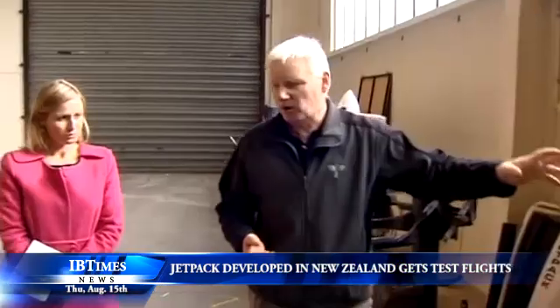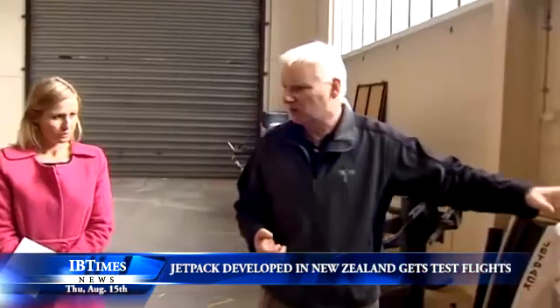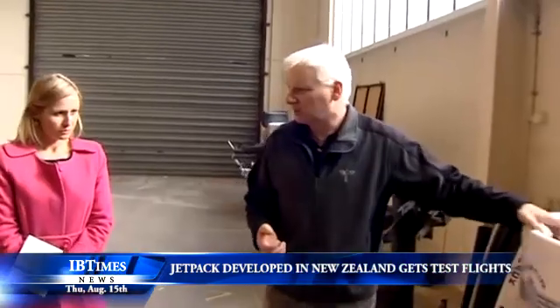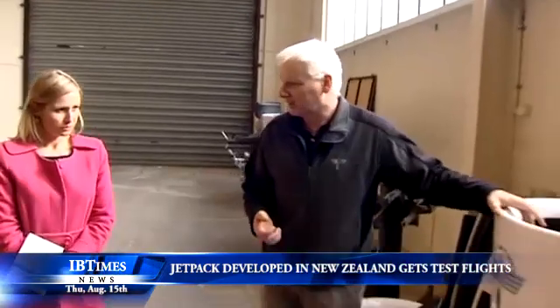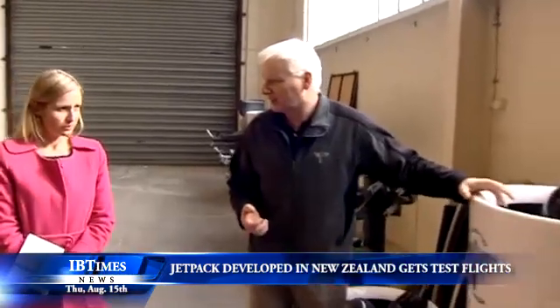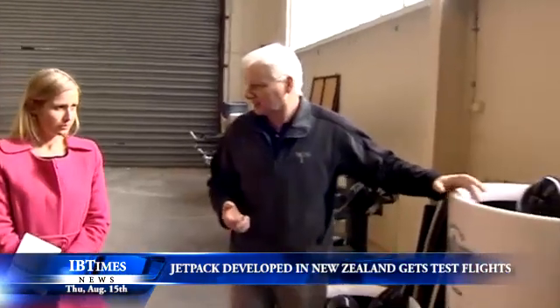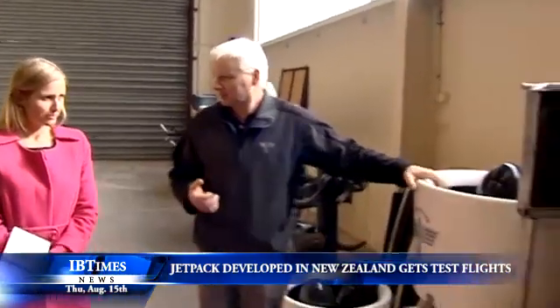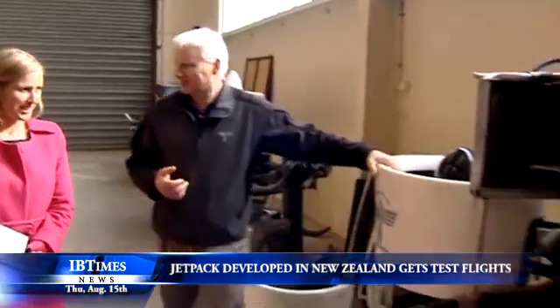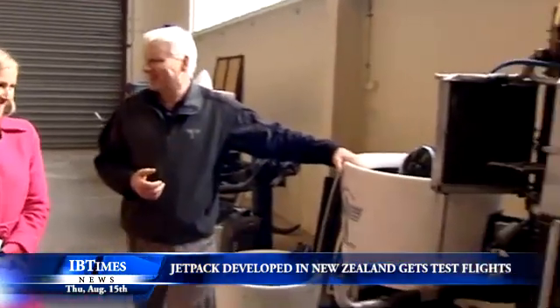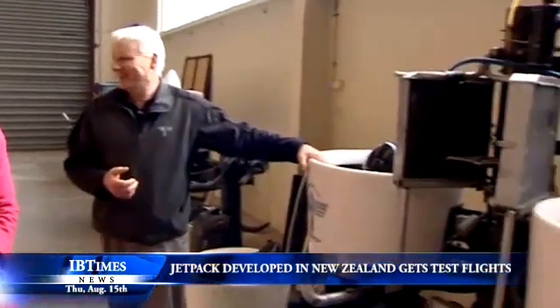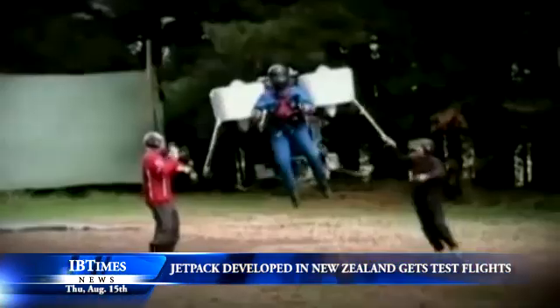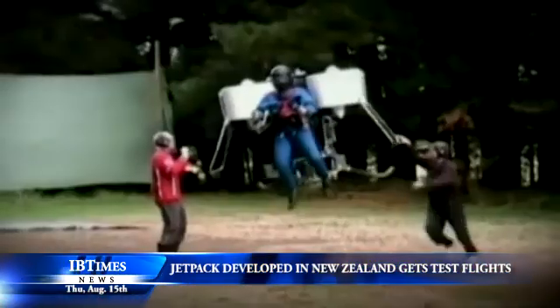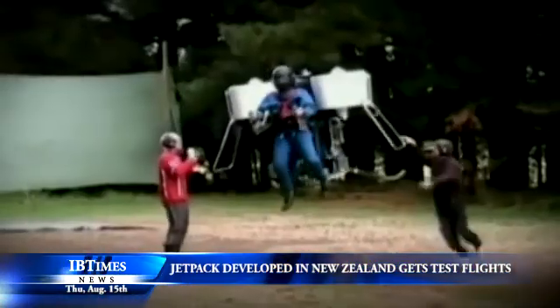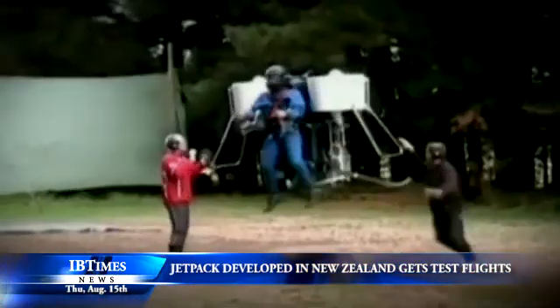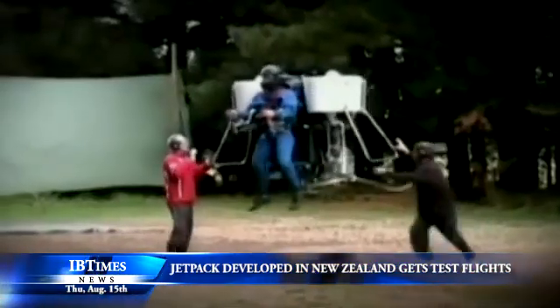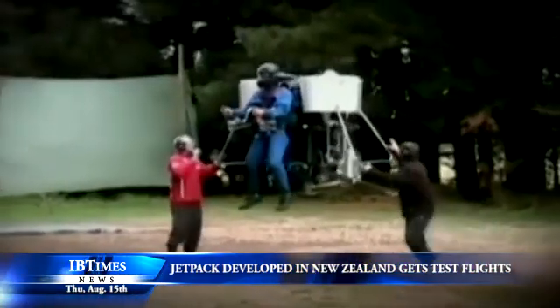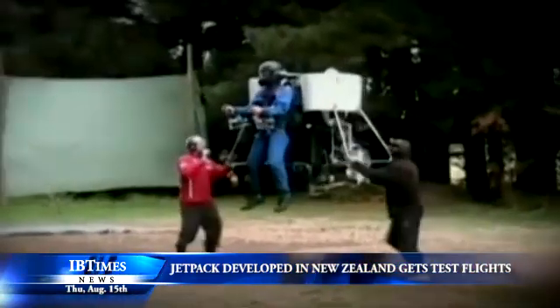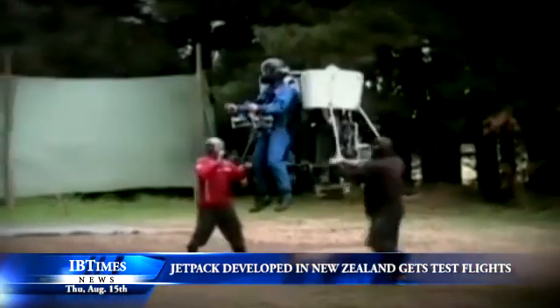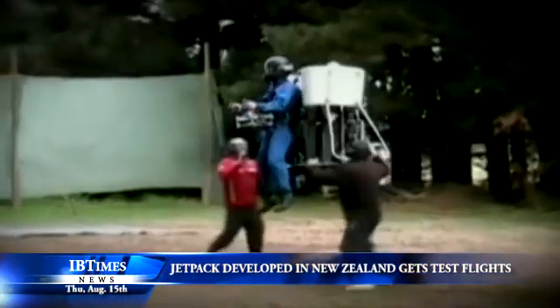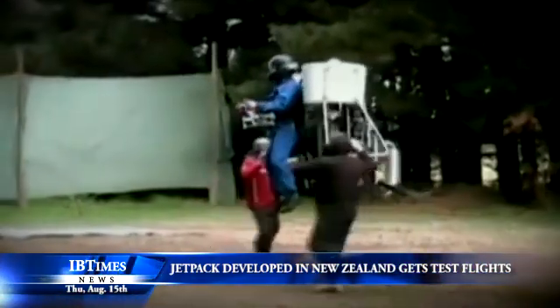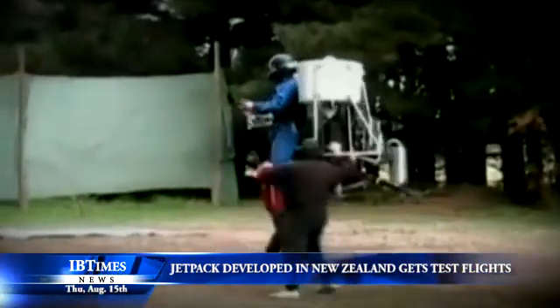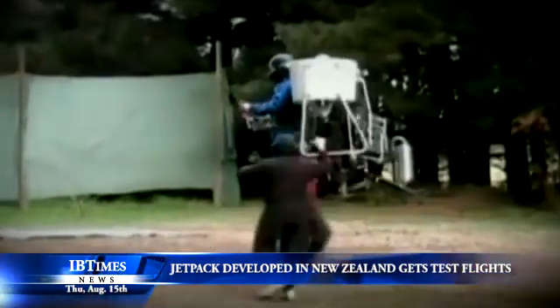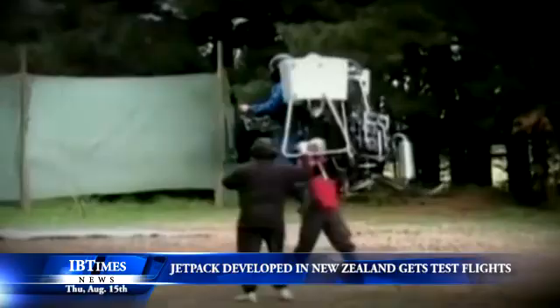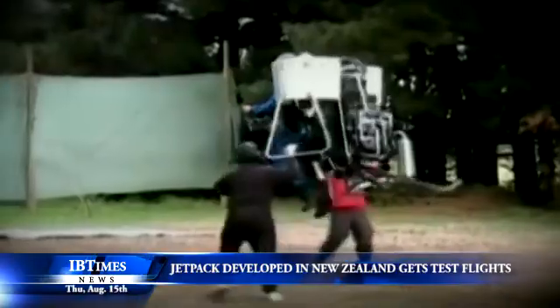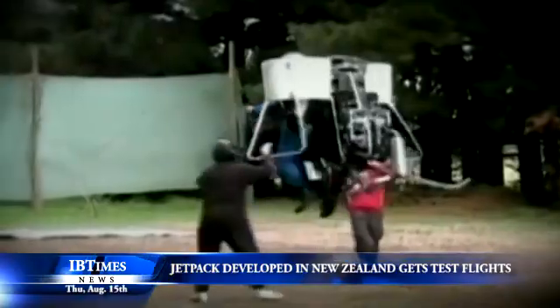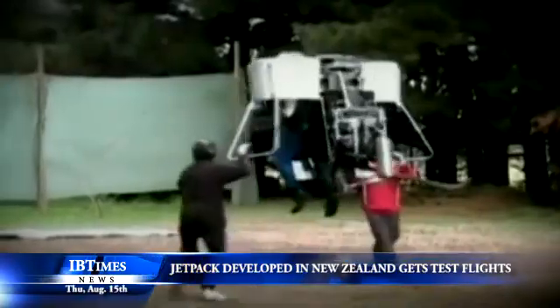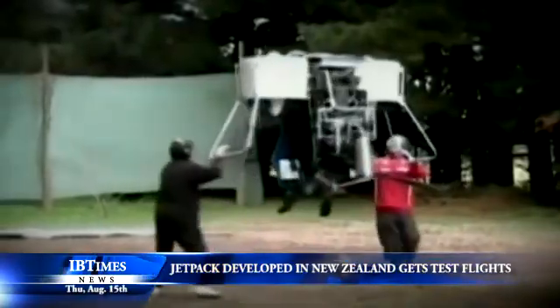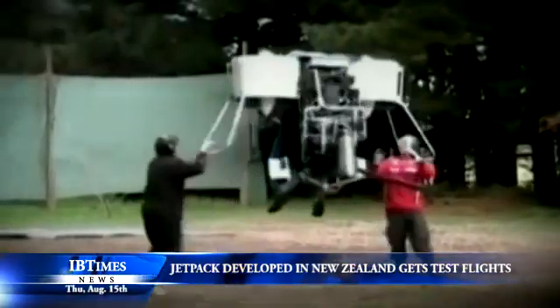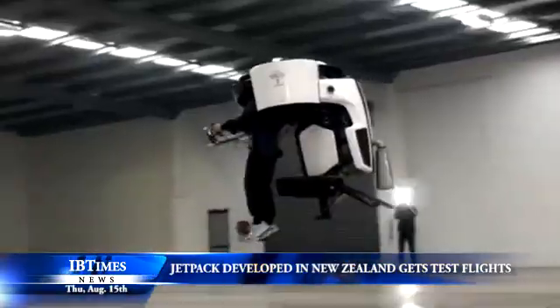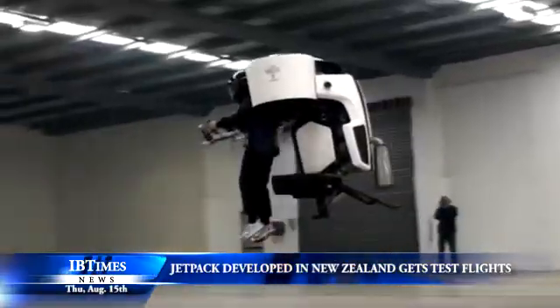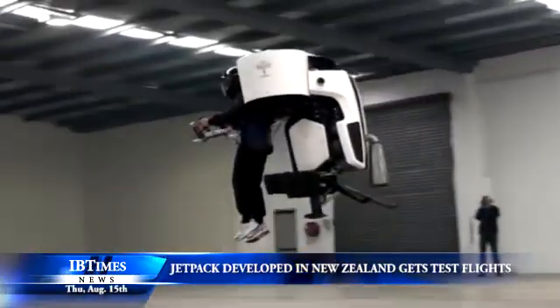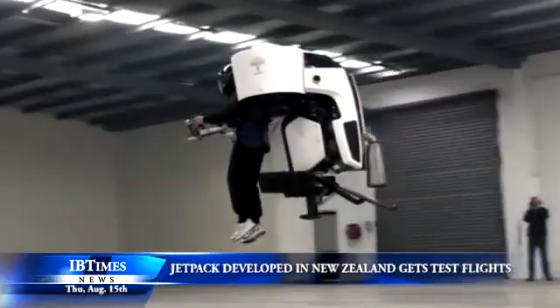With a price tag of around £95,000, the company says they expect to have their first commercial jetpack on the market for sale next year.